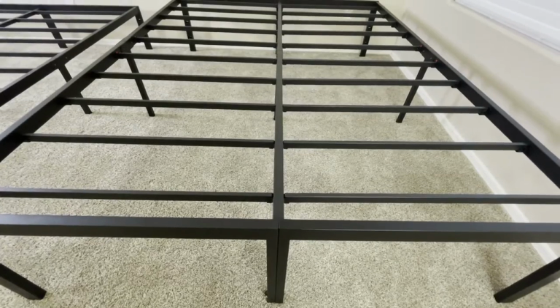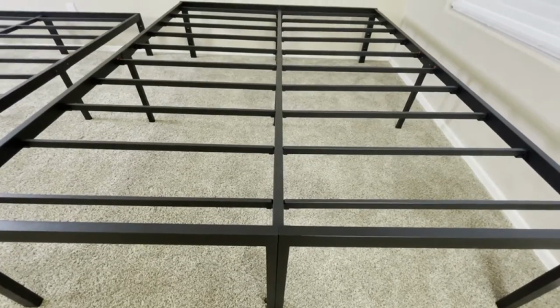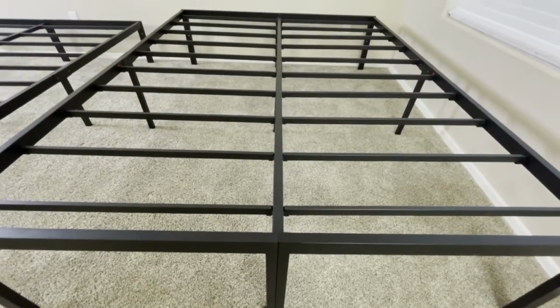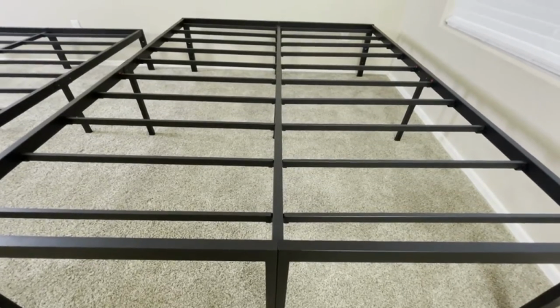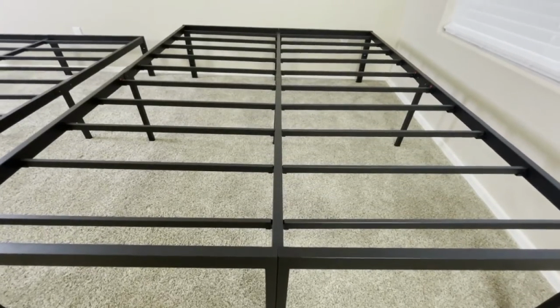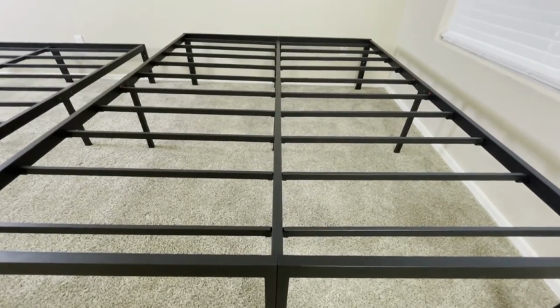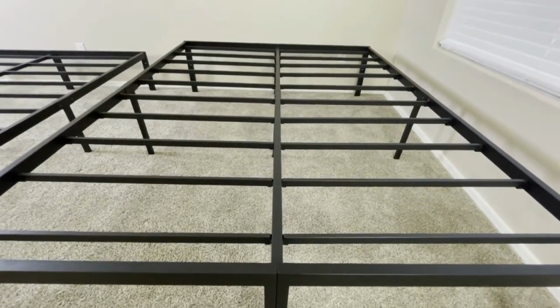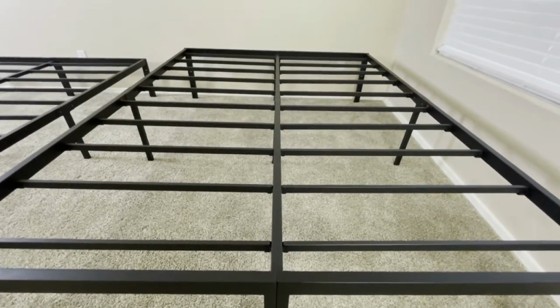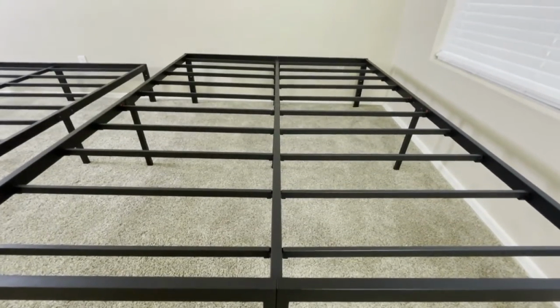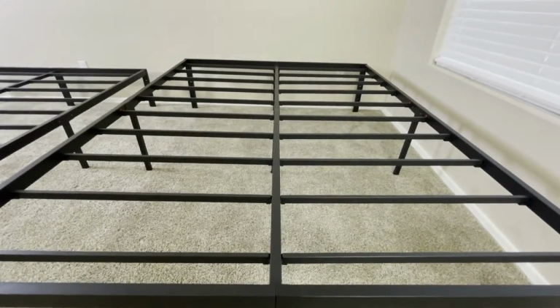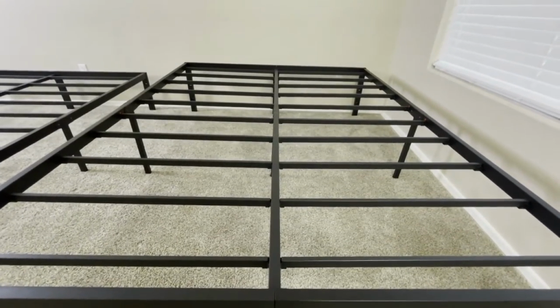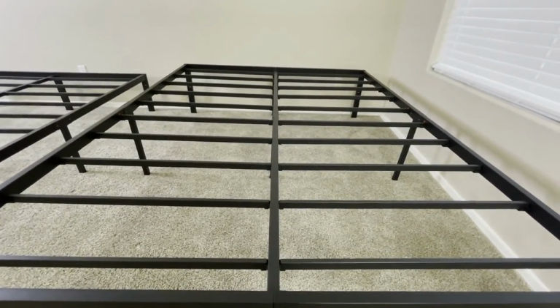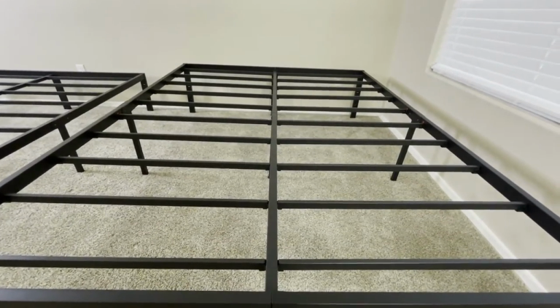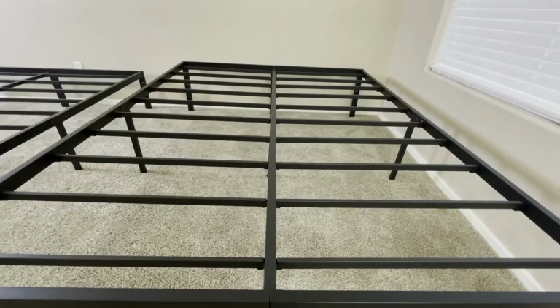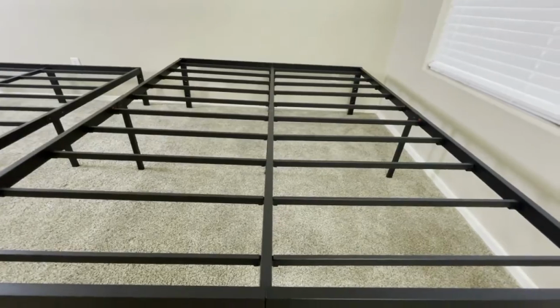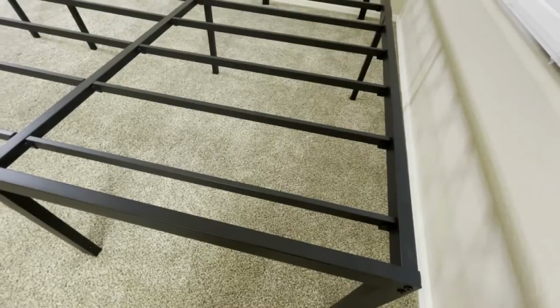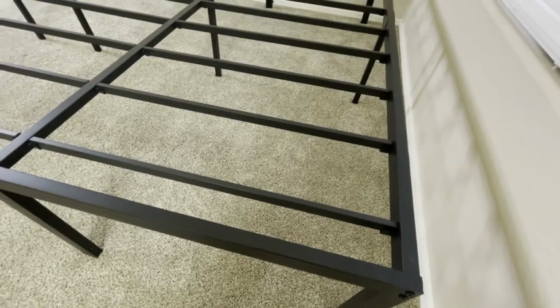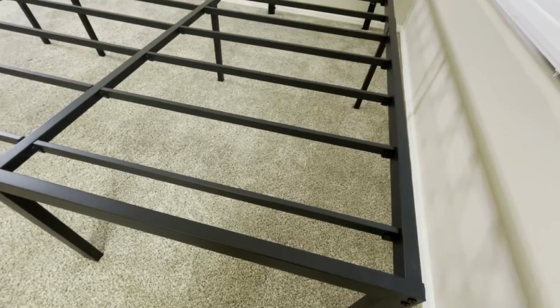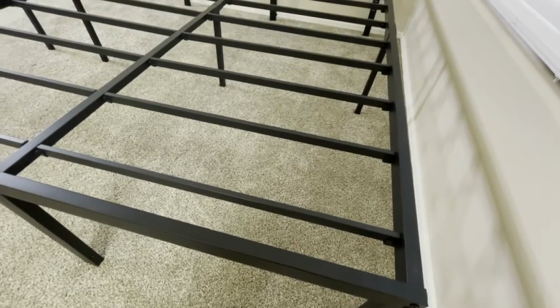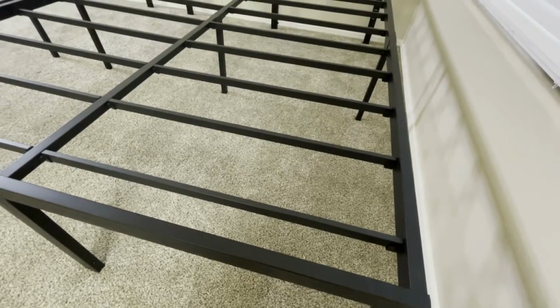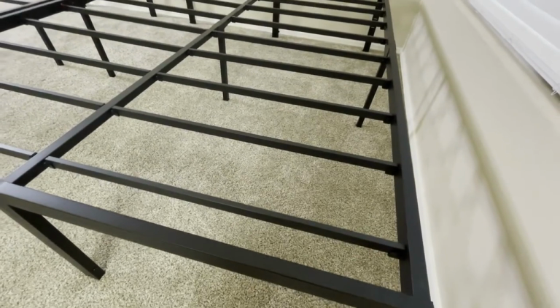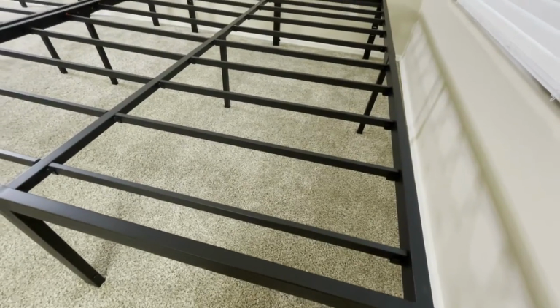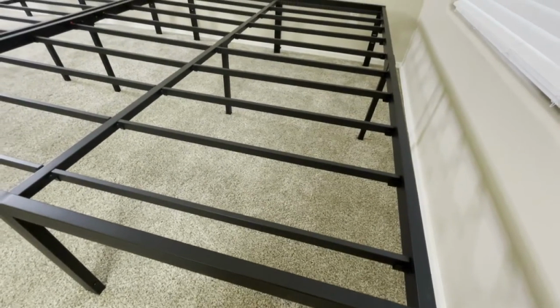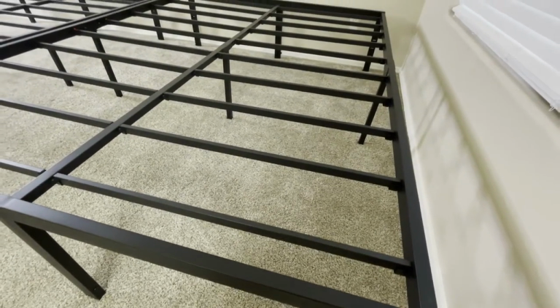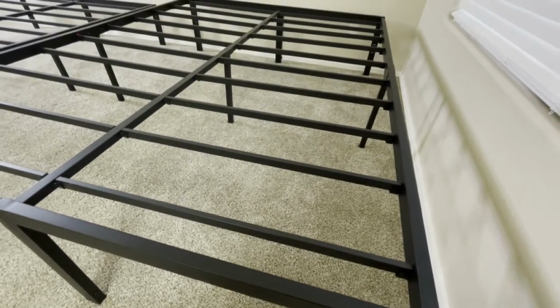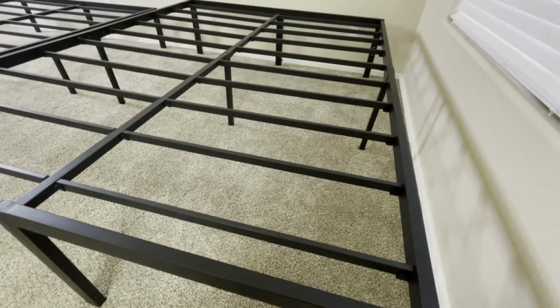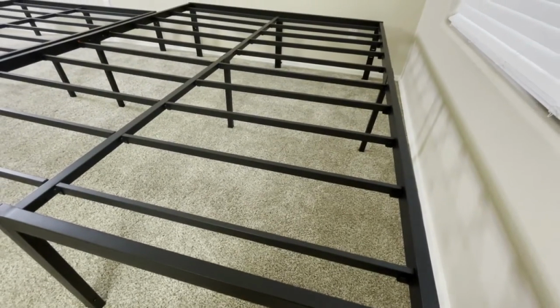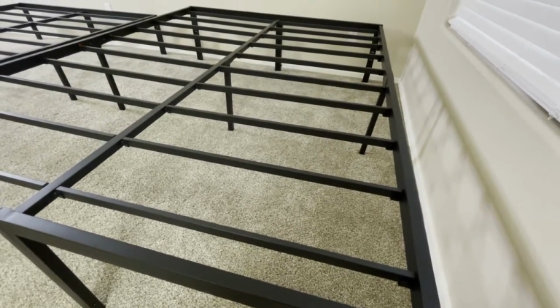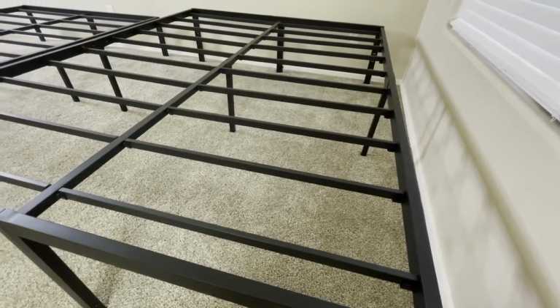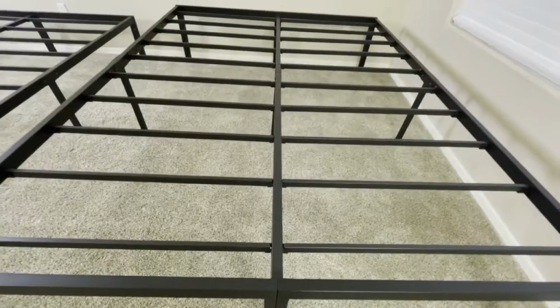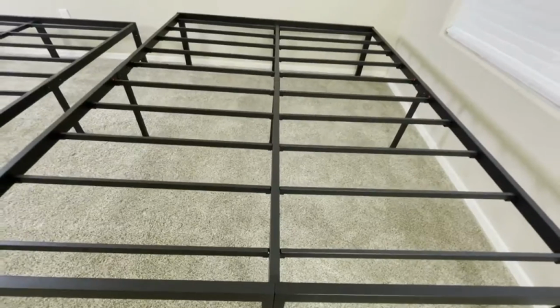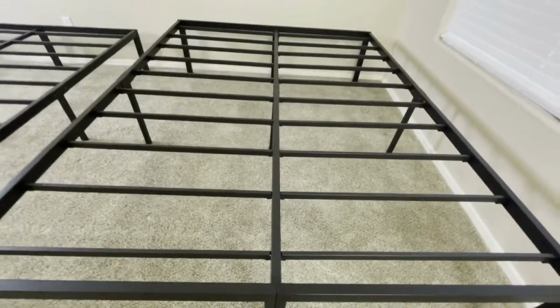So if you don't want a headboard, you can have it without, of course. And if you do want one, you can add it on after the fact.